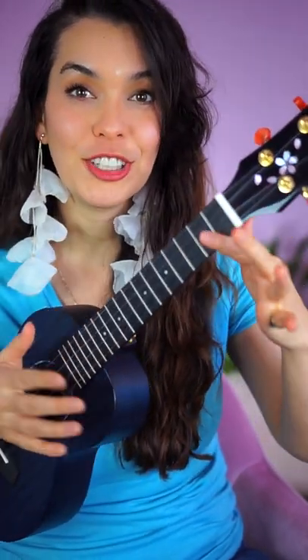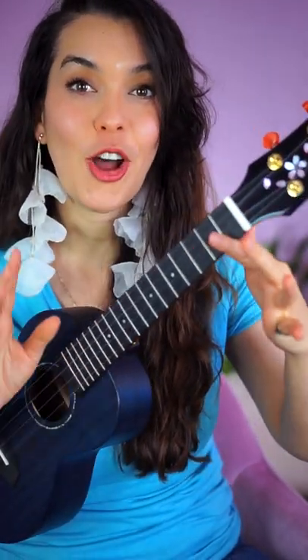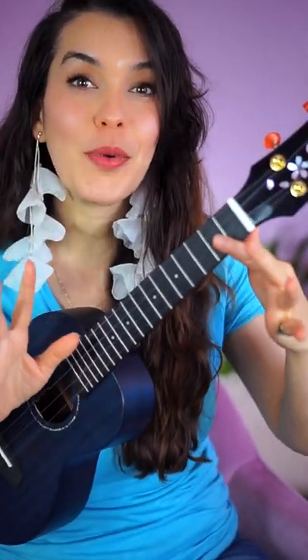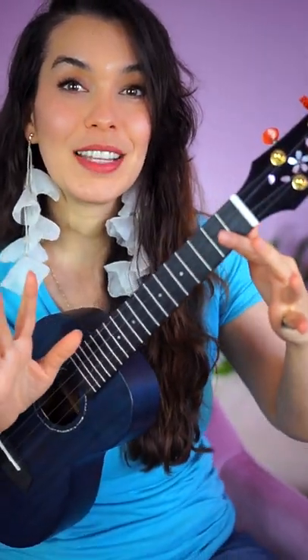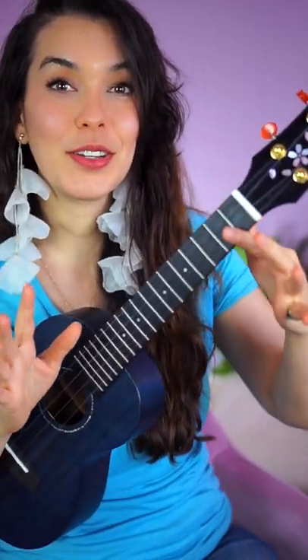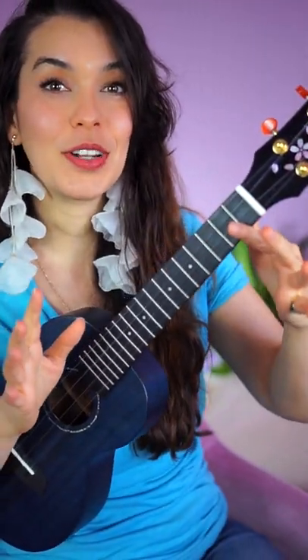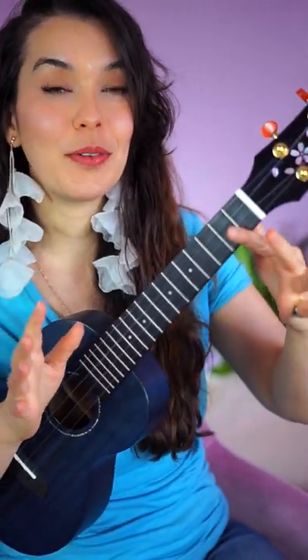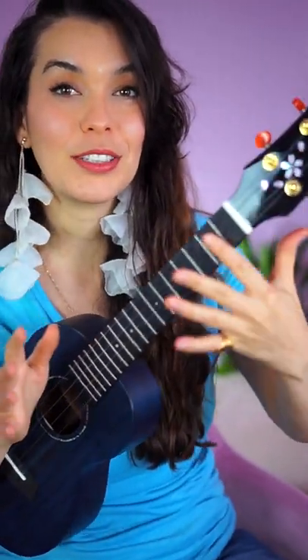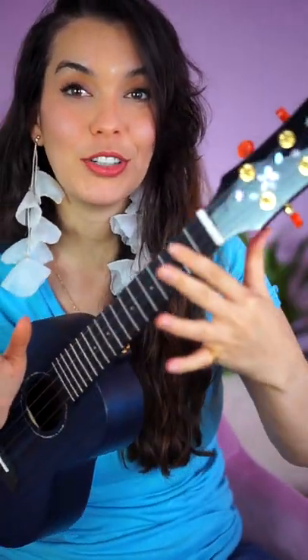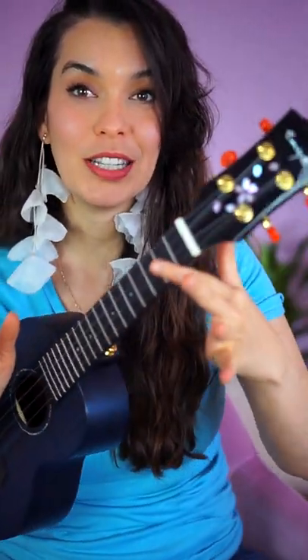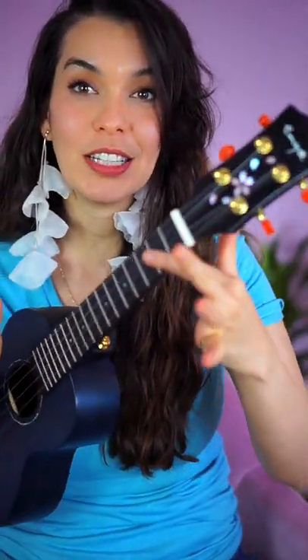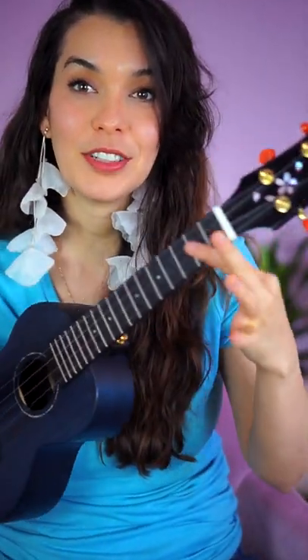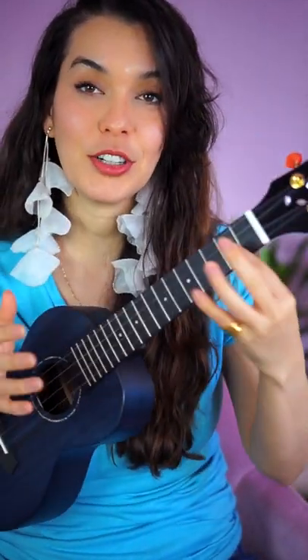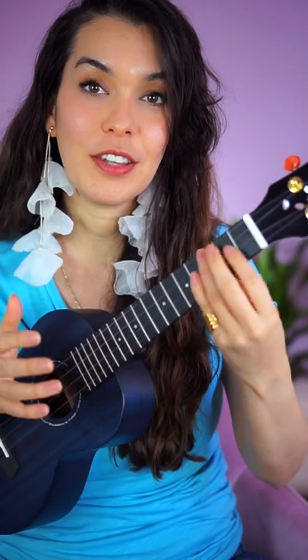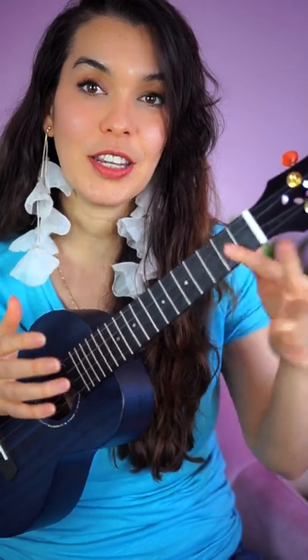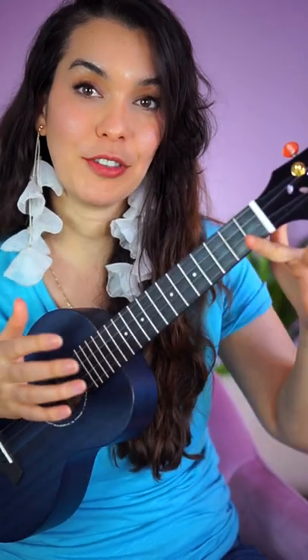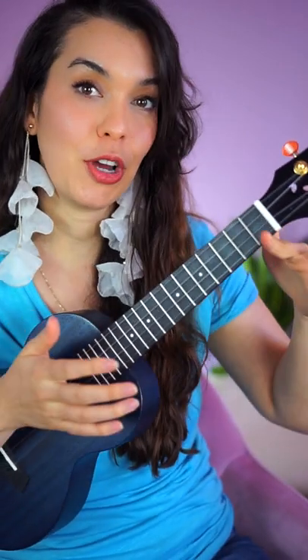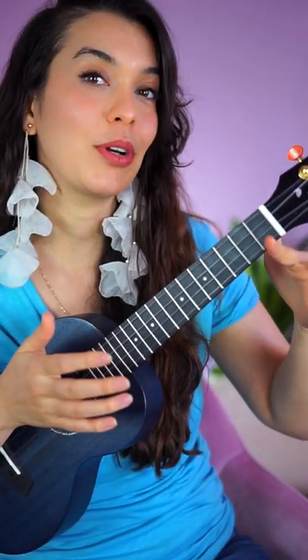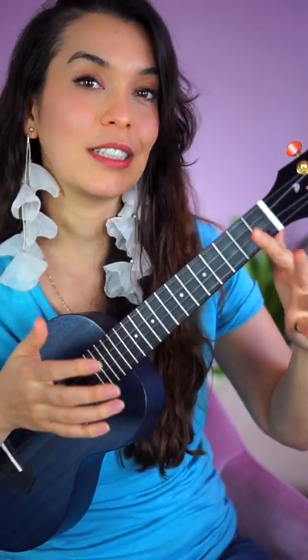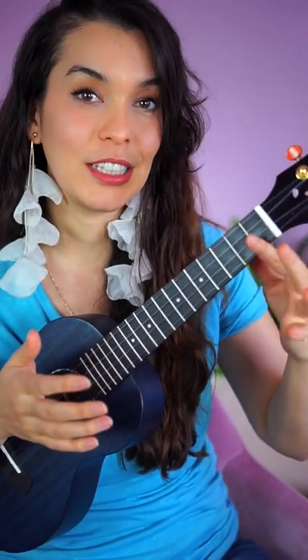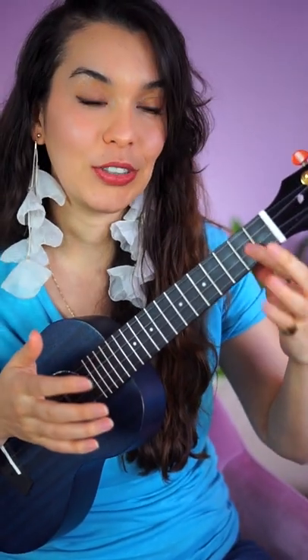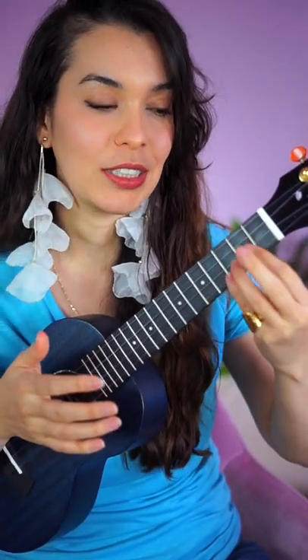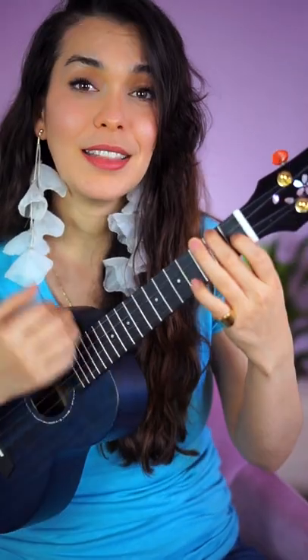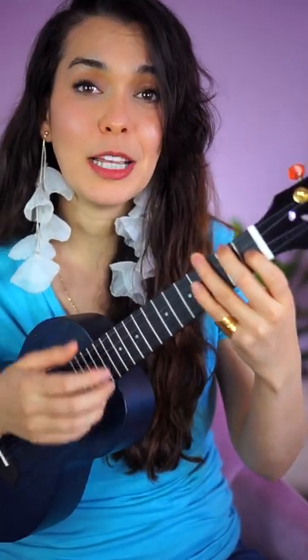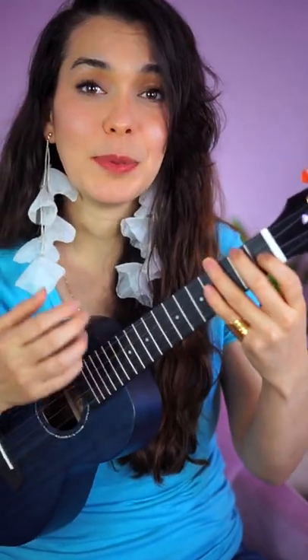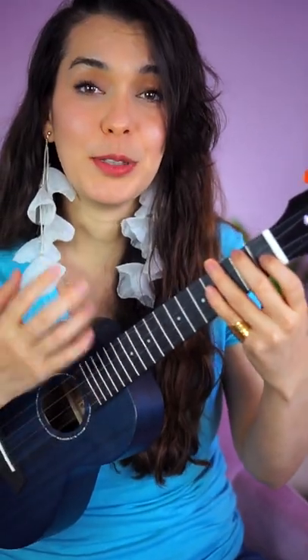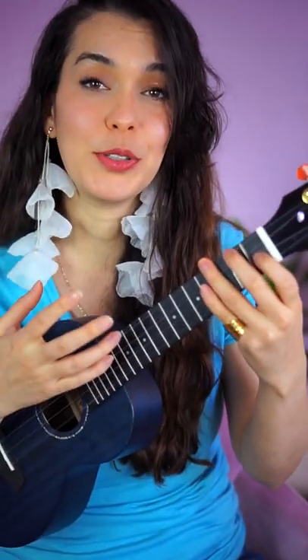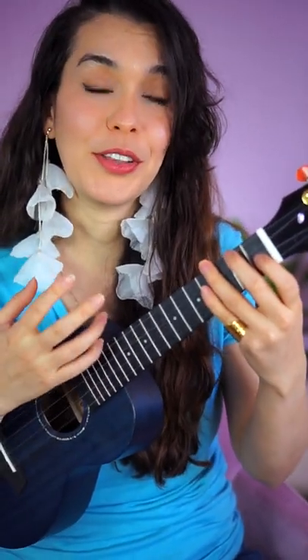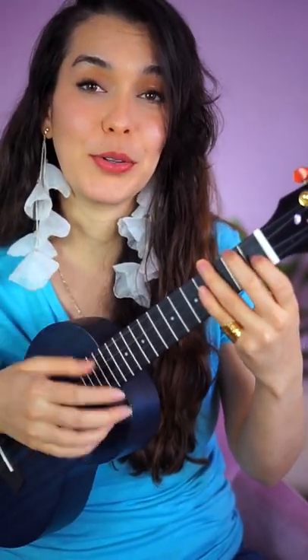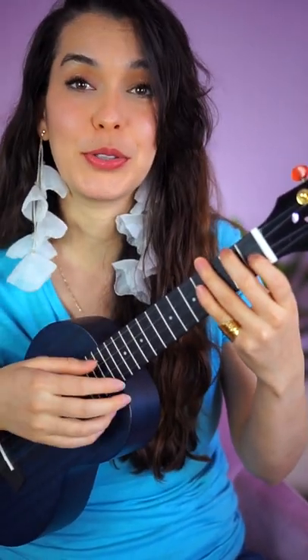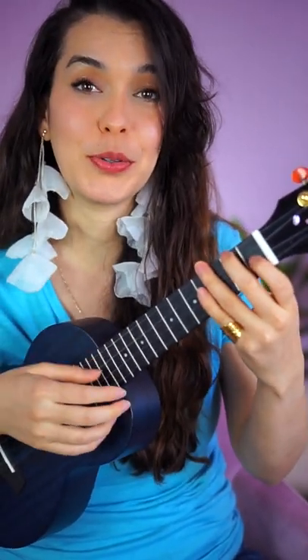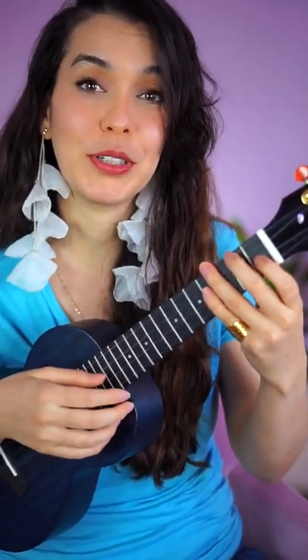First, always let the ukulele rest on your index finger even if you're not pressing any strings. This helps glue together those two chords.